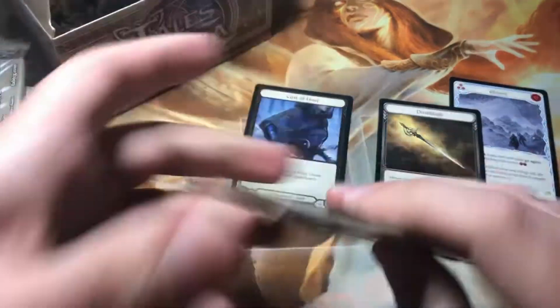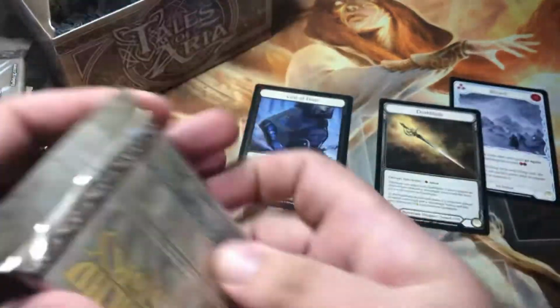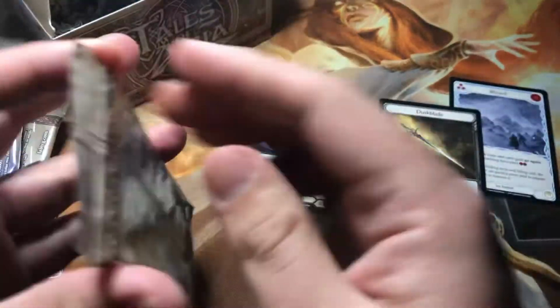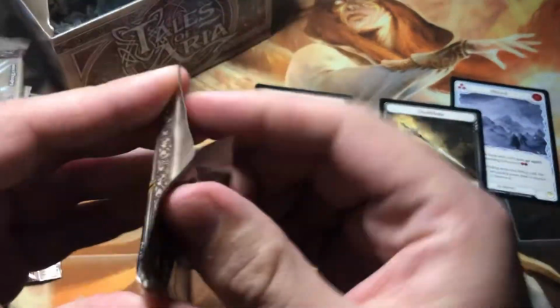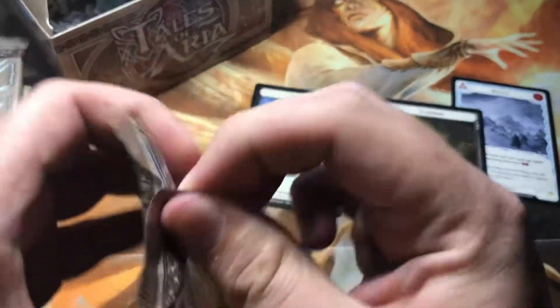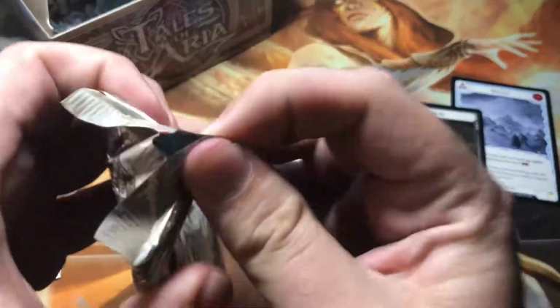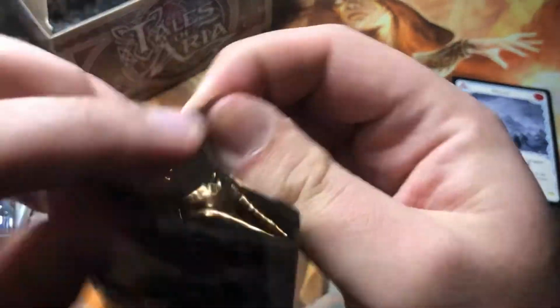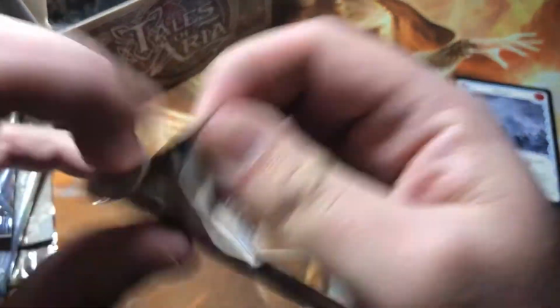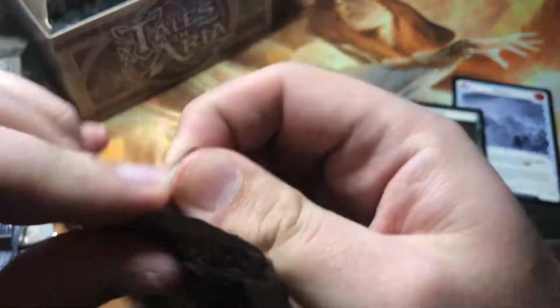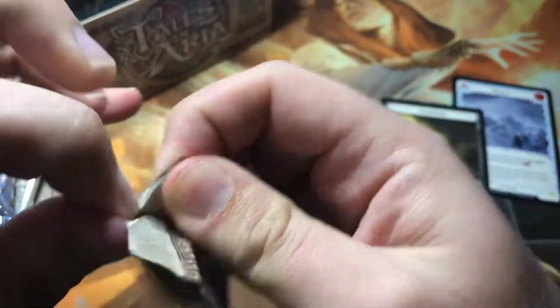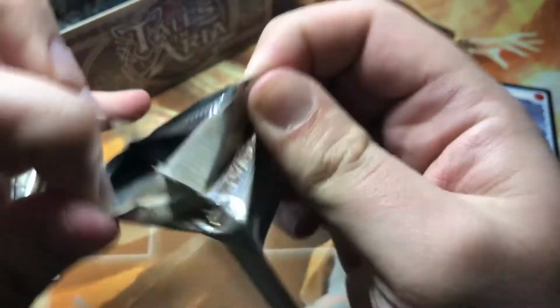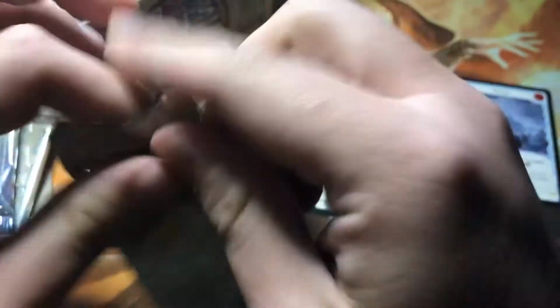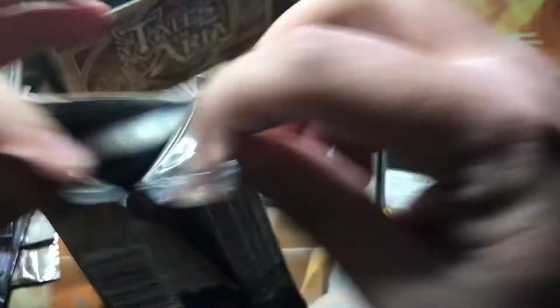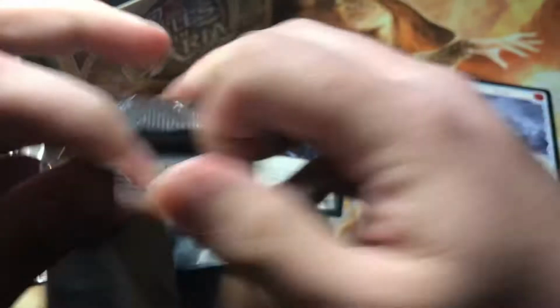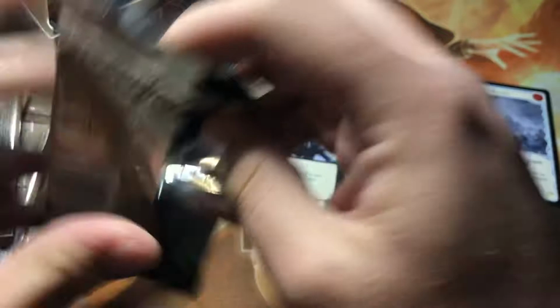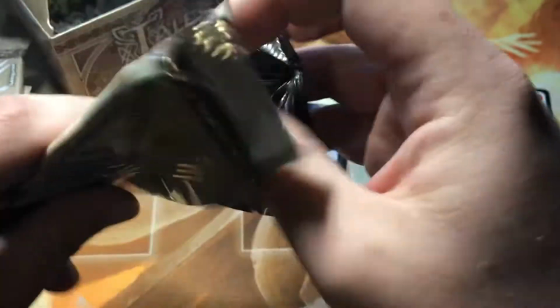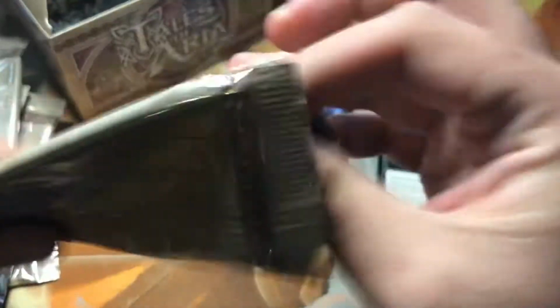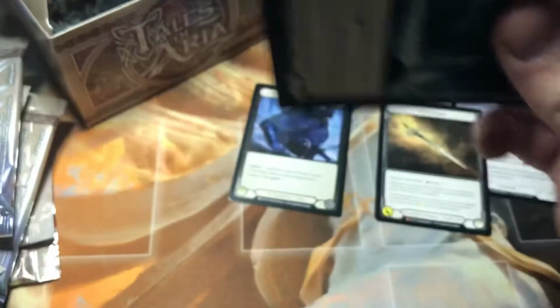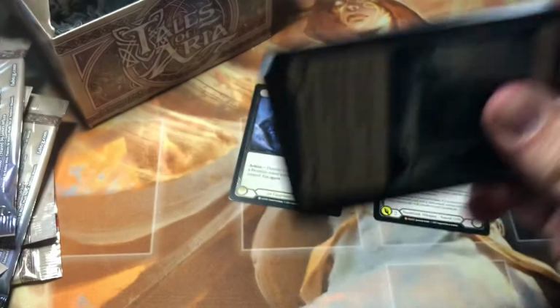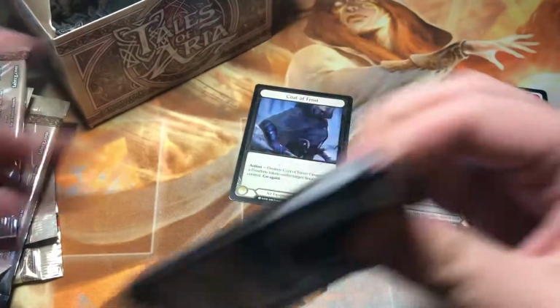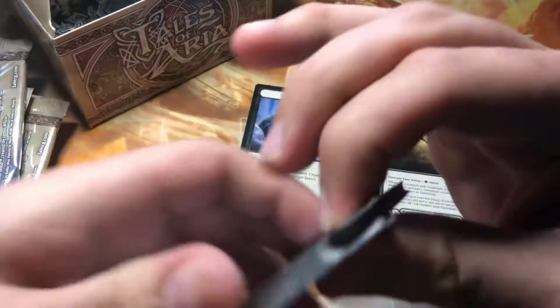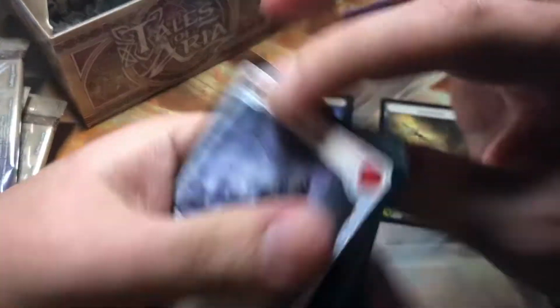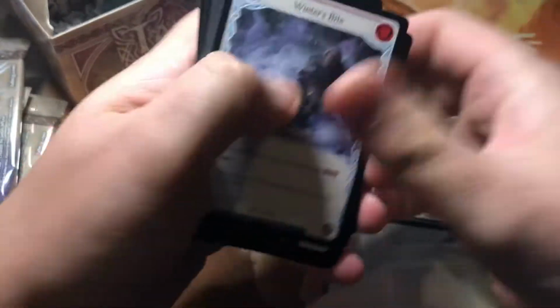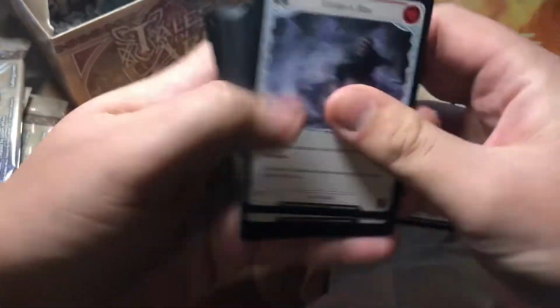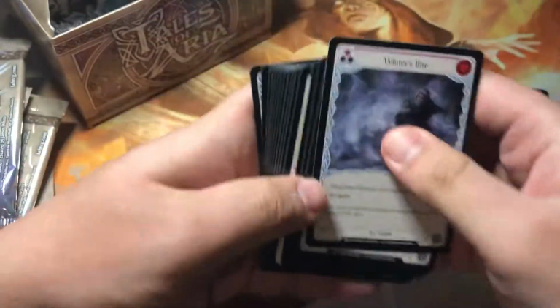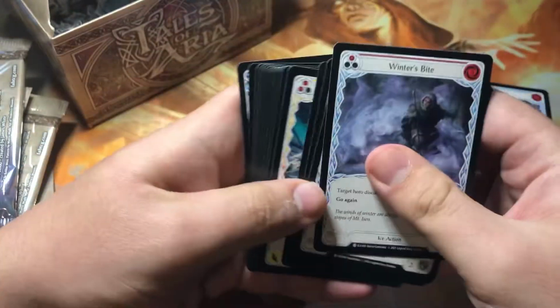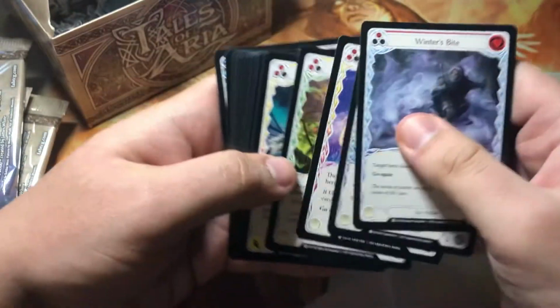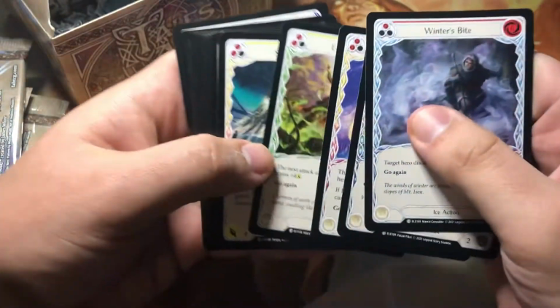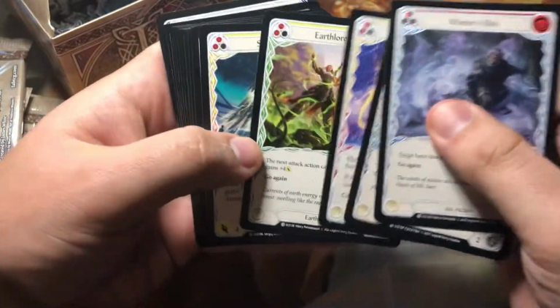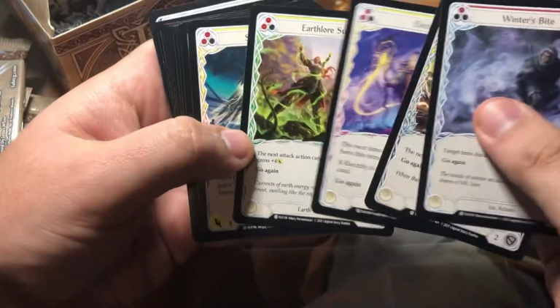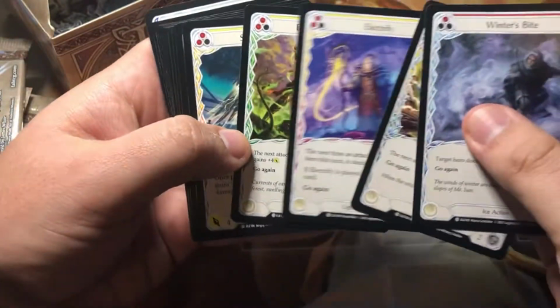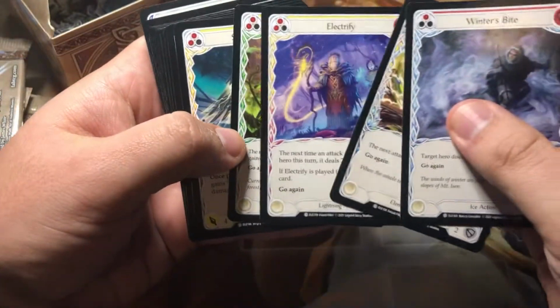Nothing crazy there. Coat of Frost — what are you doing to us? We'll do $10 in value. What a strikeout so far.